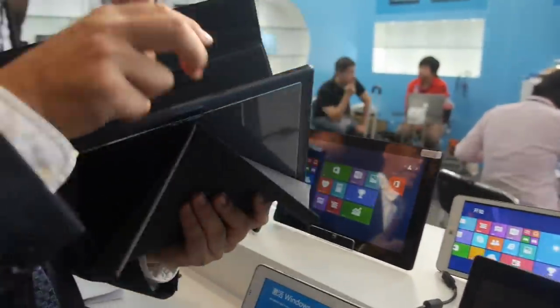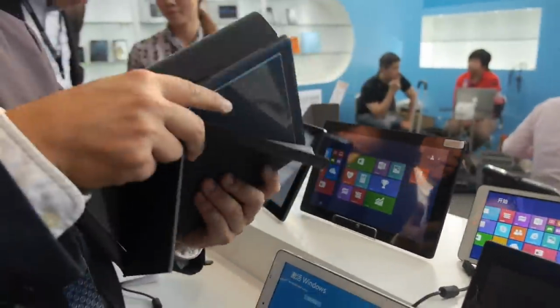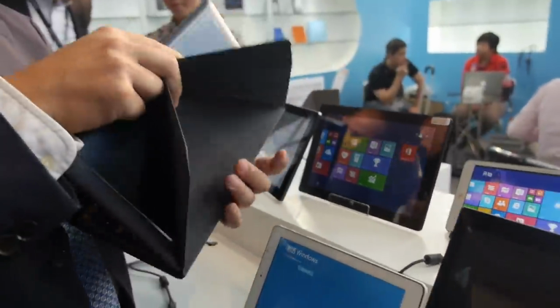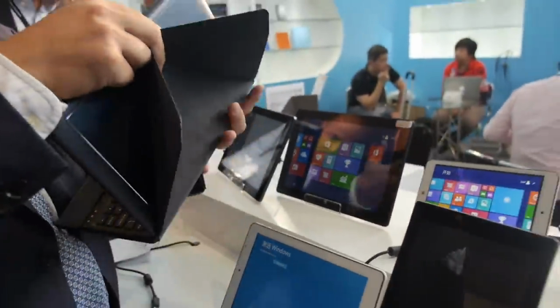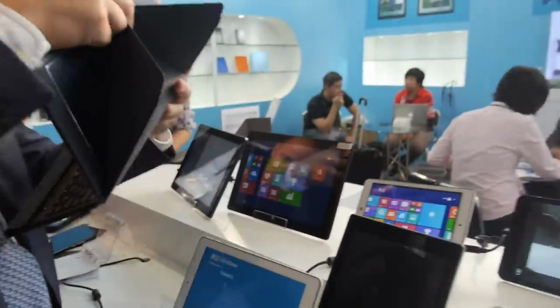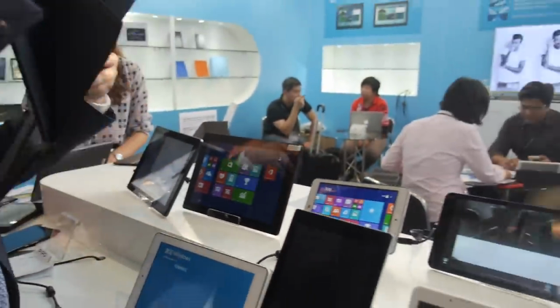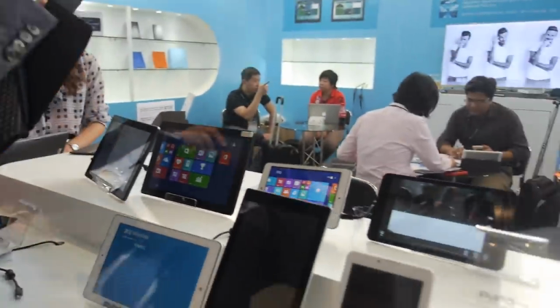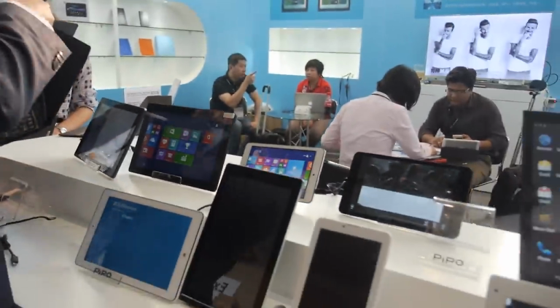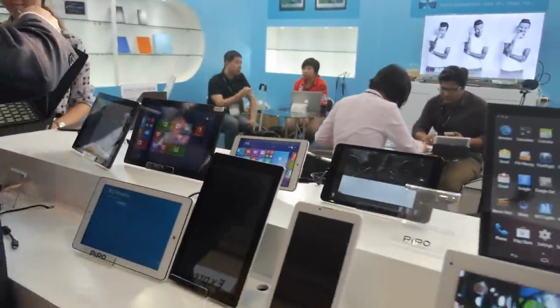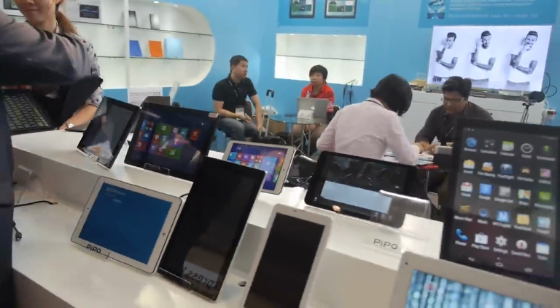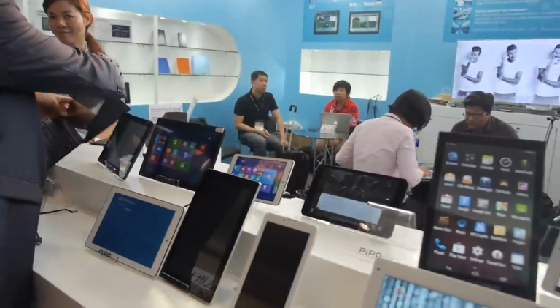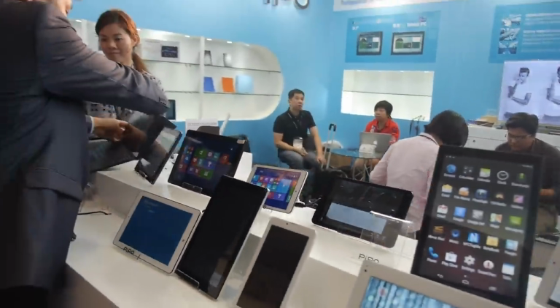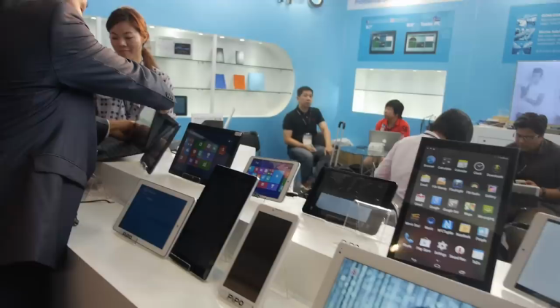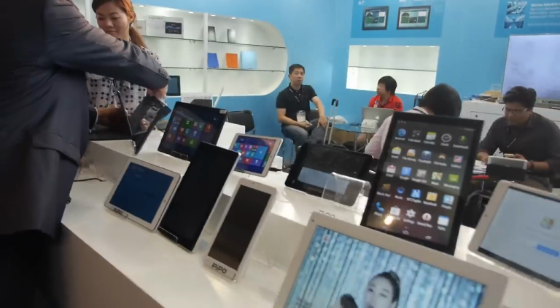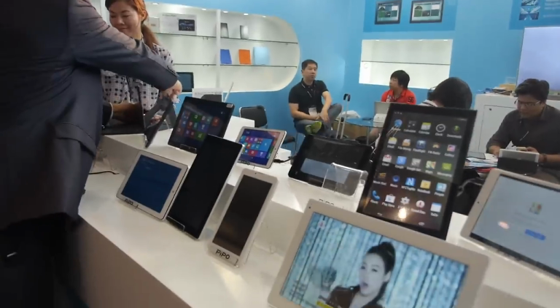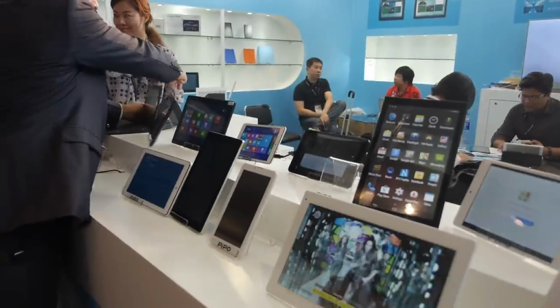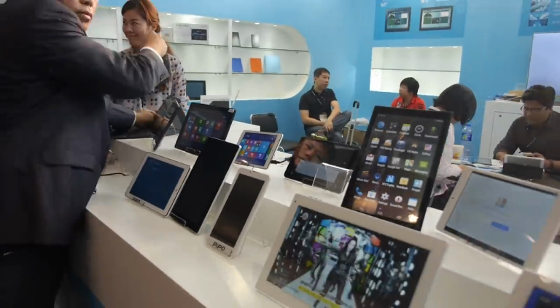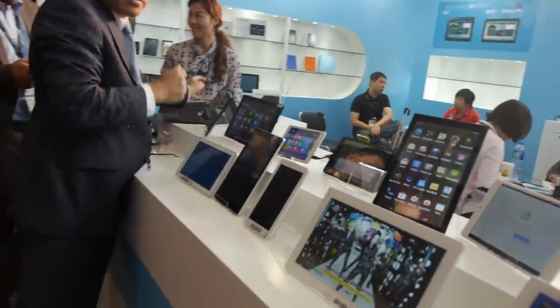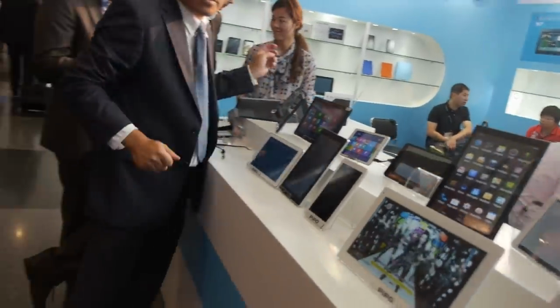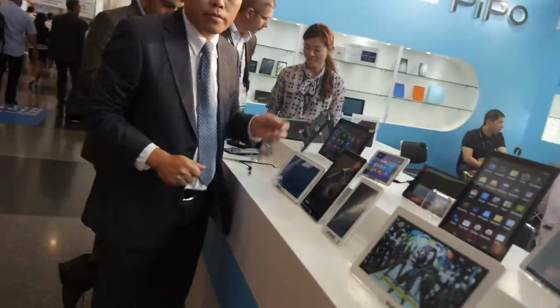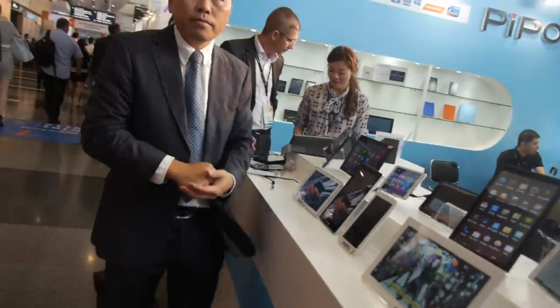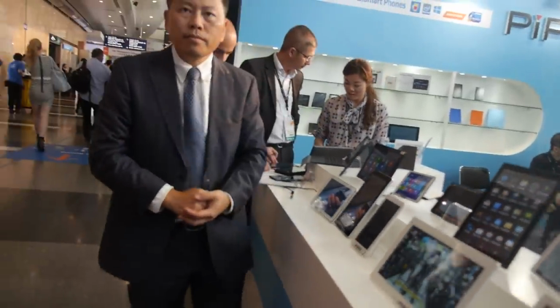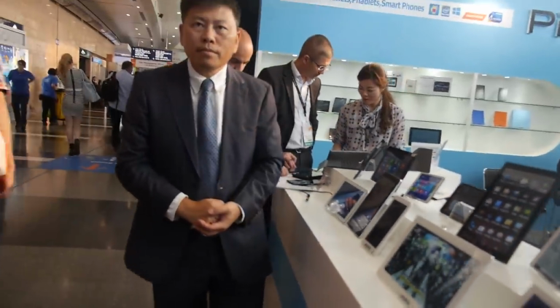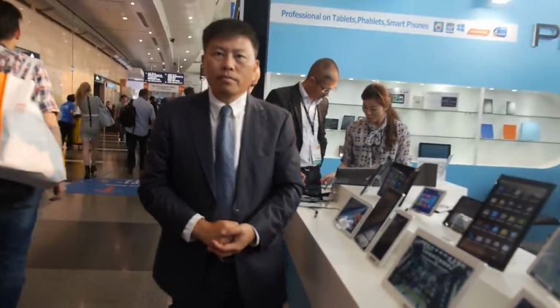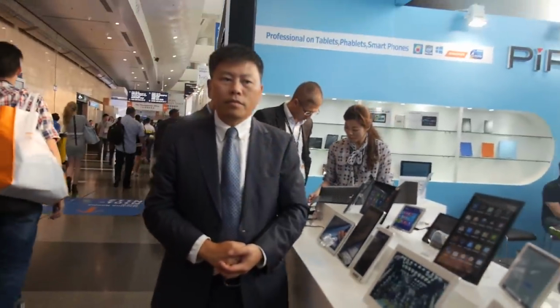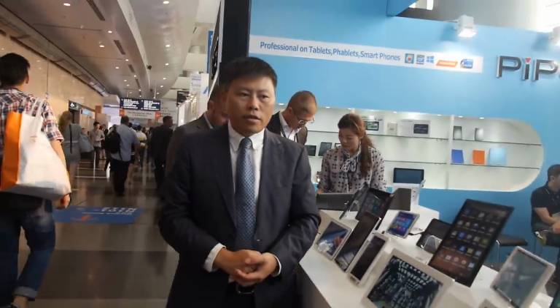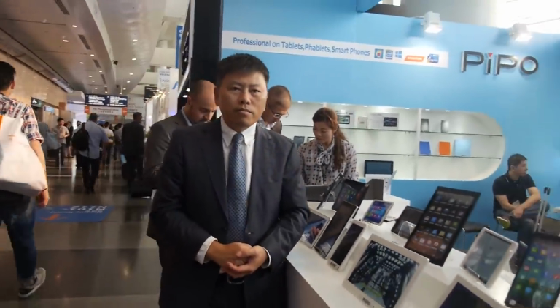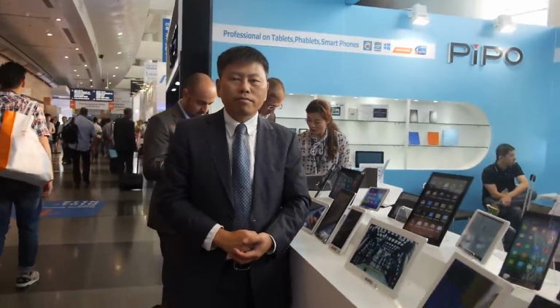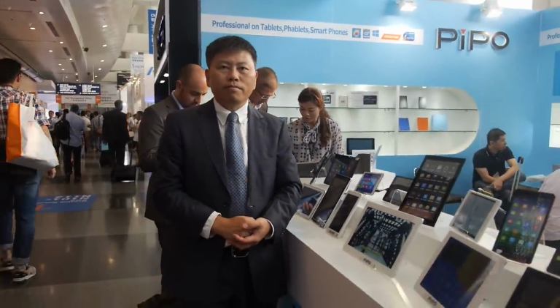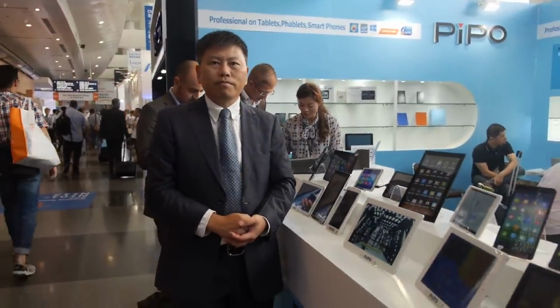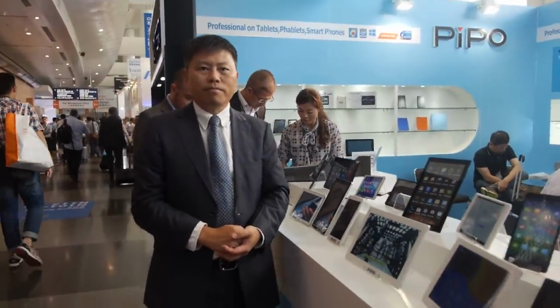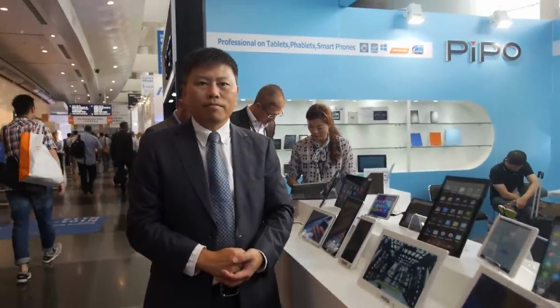So all these new tablets are coming out before Christmas? Yes, this is worldwide.